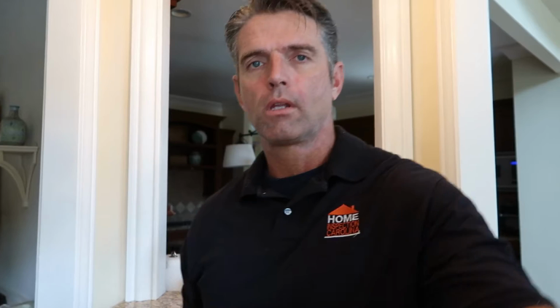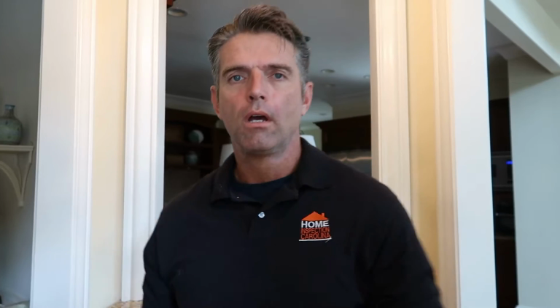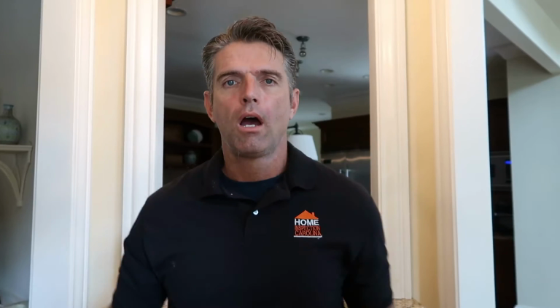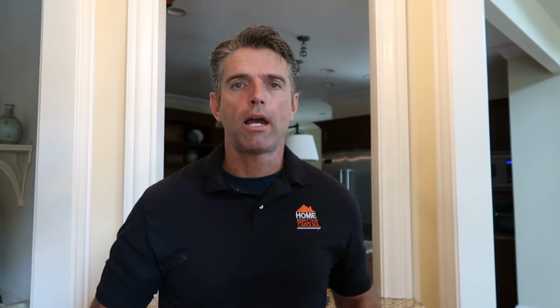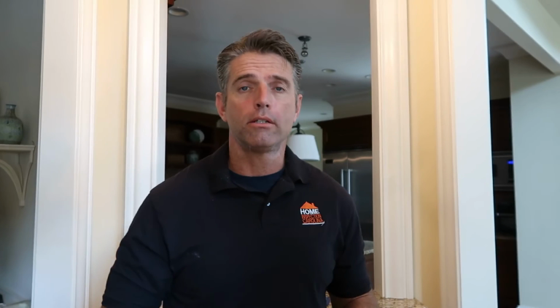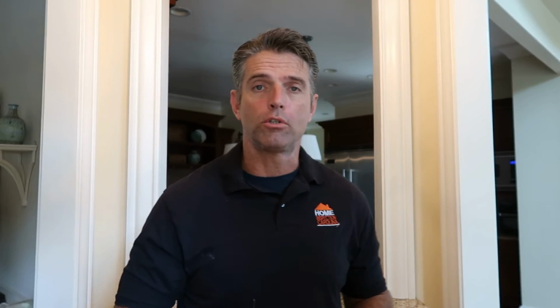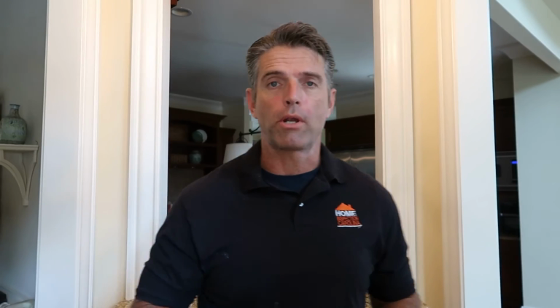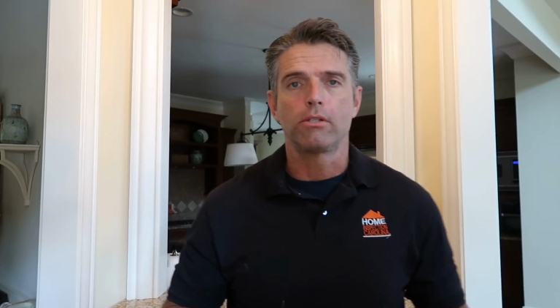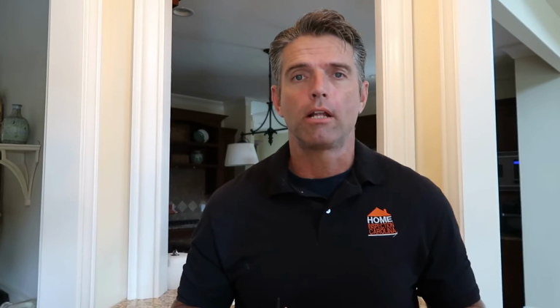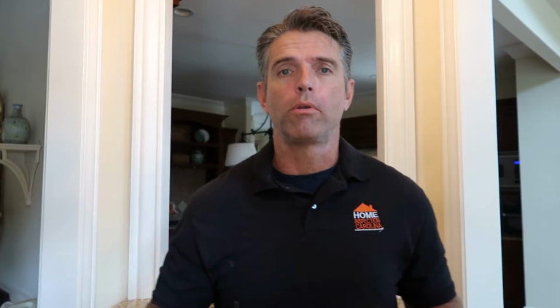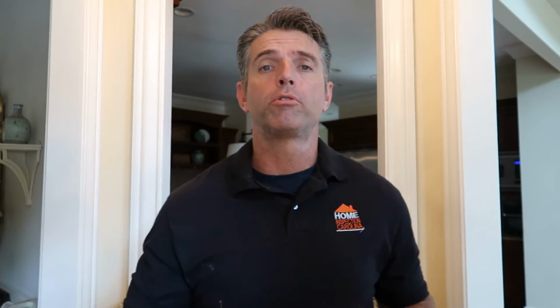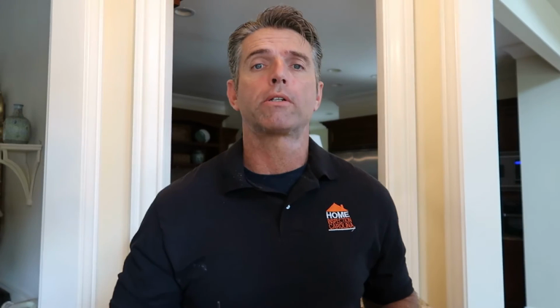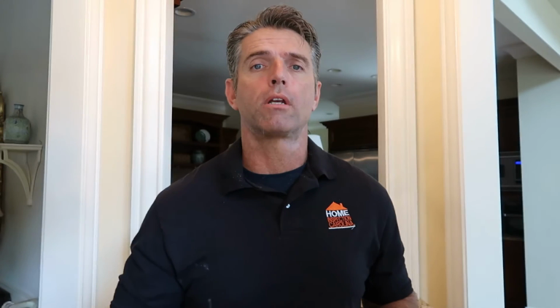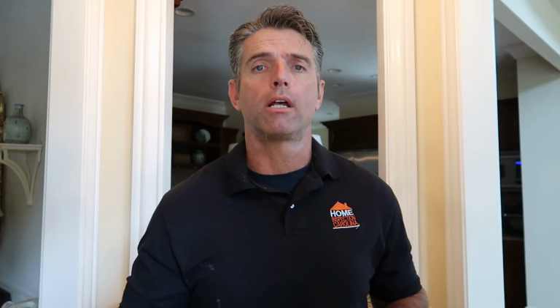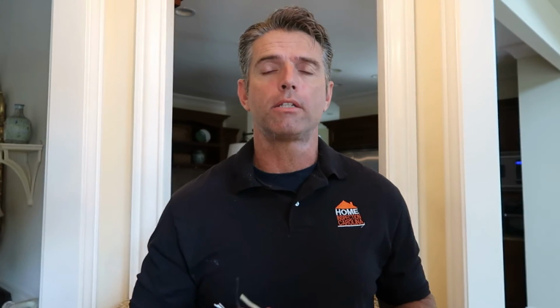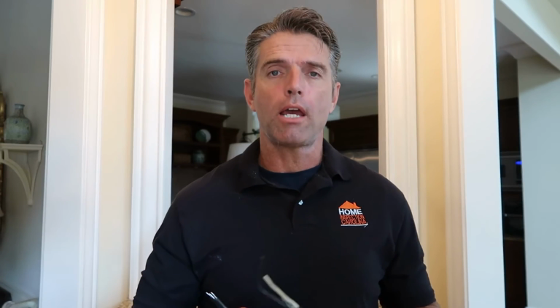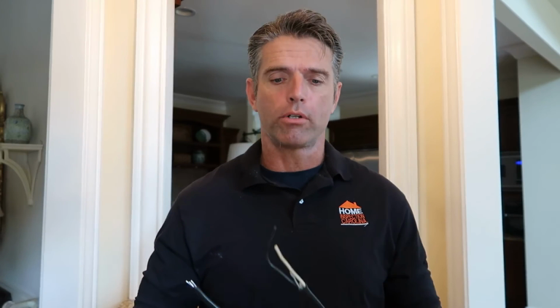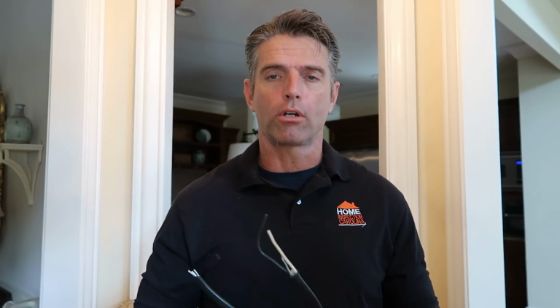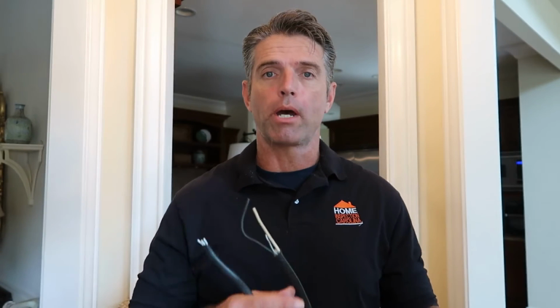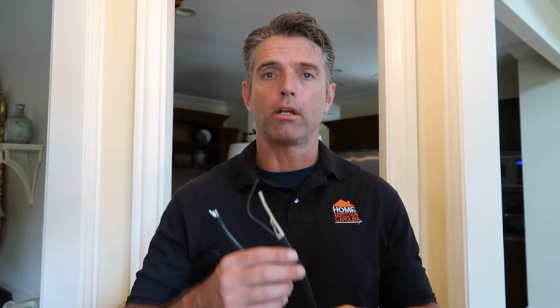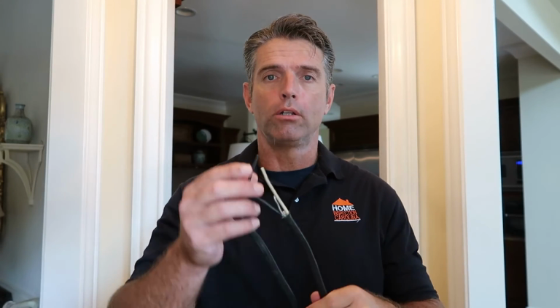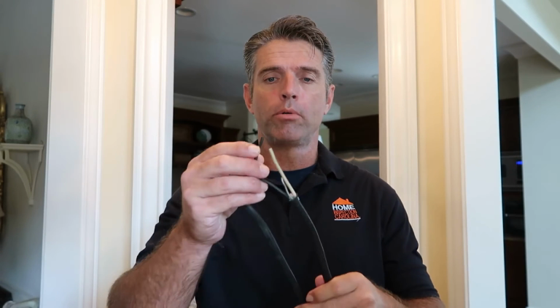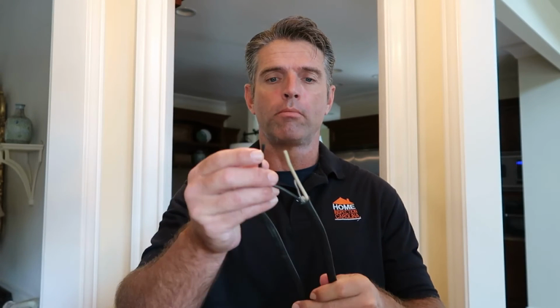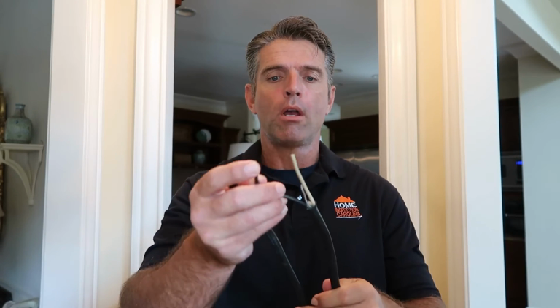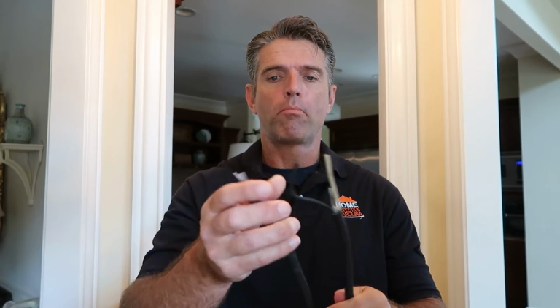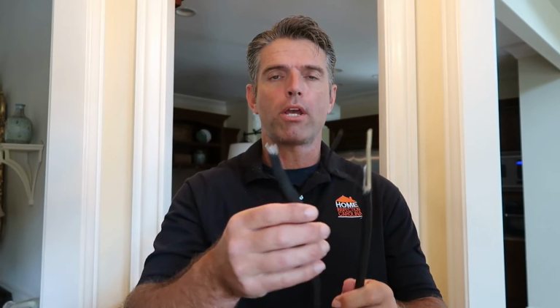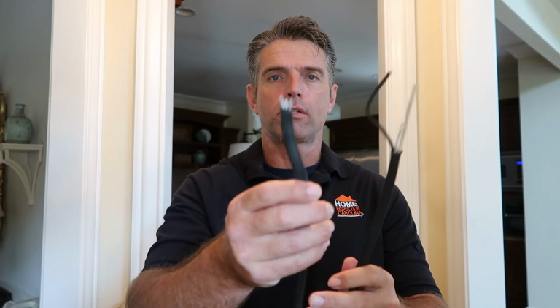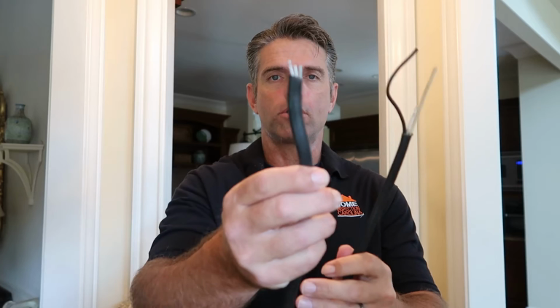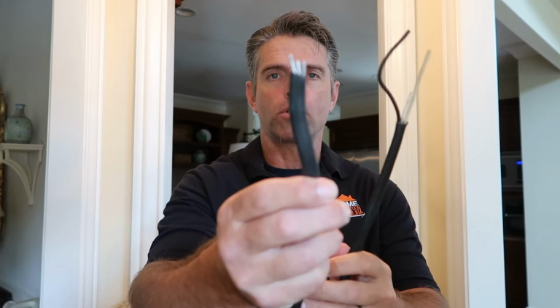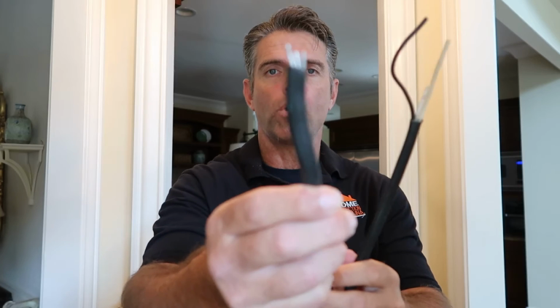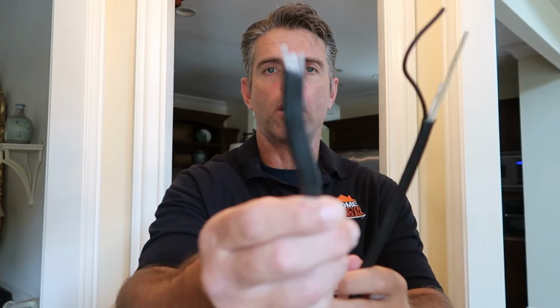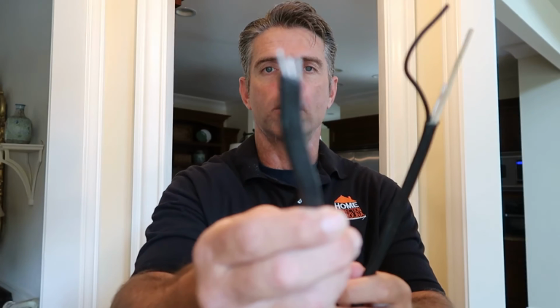Hi, this is Preston Sandler with Home Inspection Carolina. Today I want to talk about aluminum branch circuit wiring.